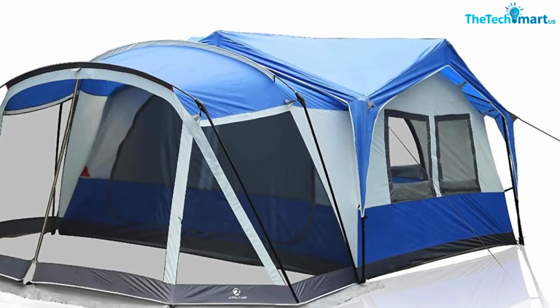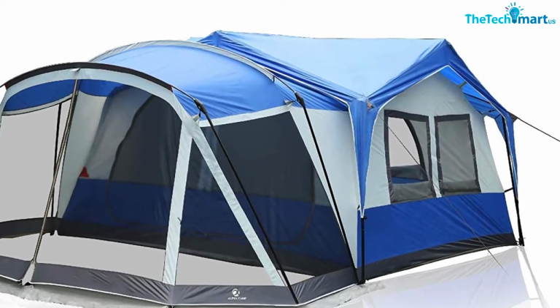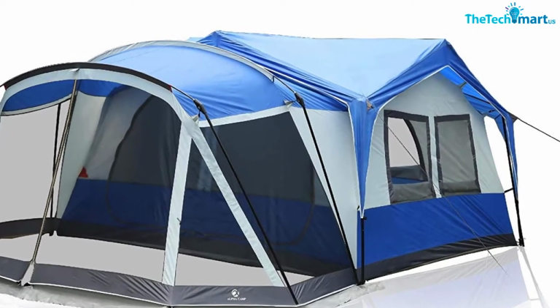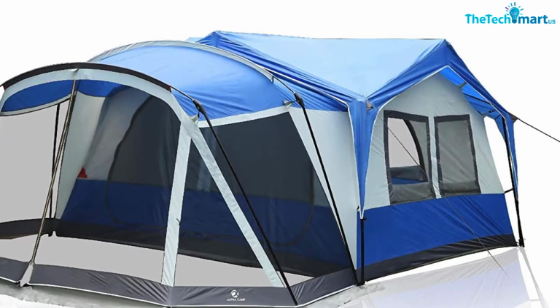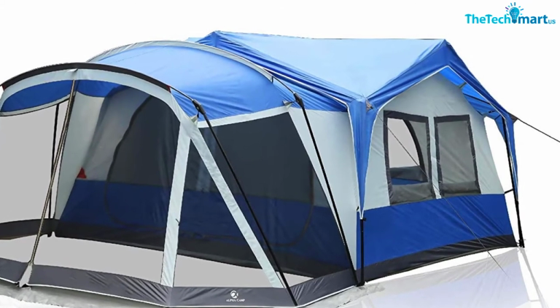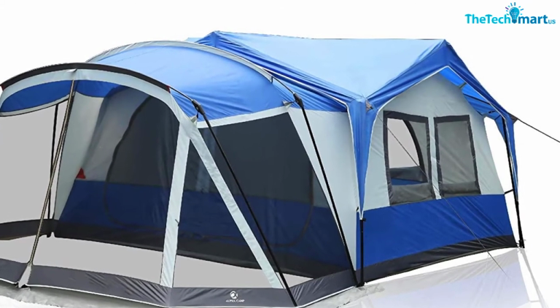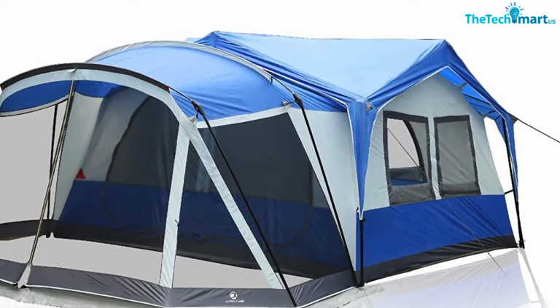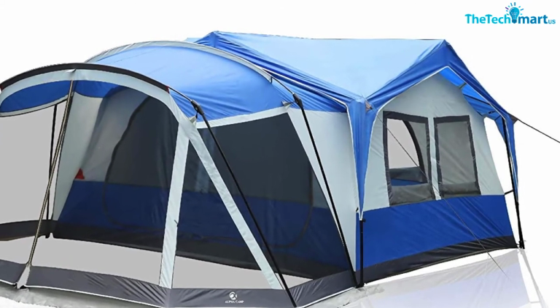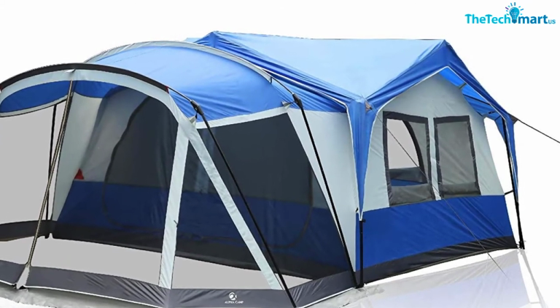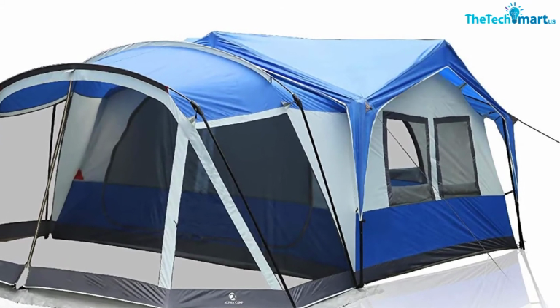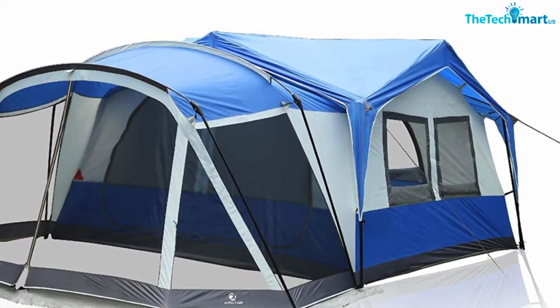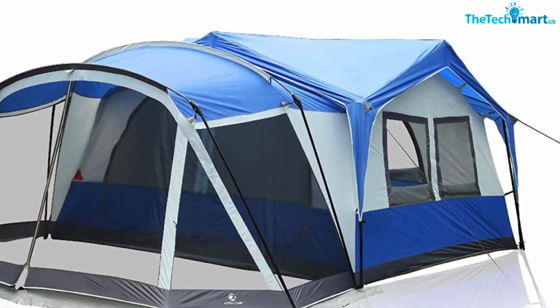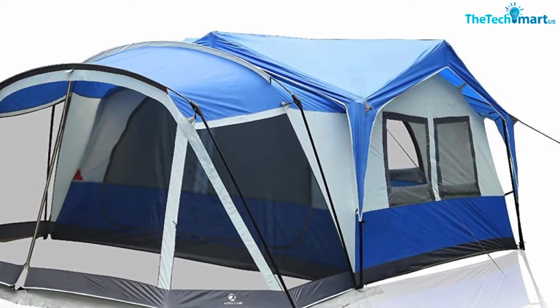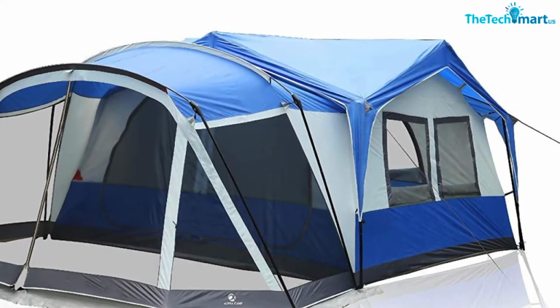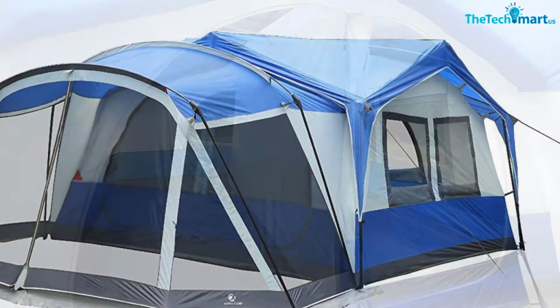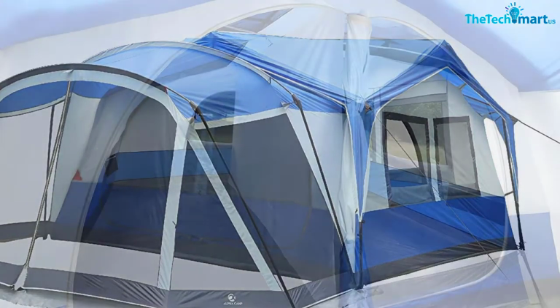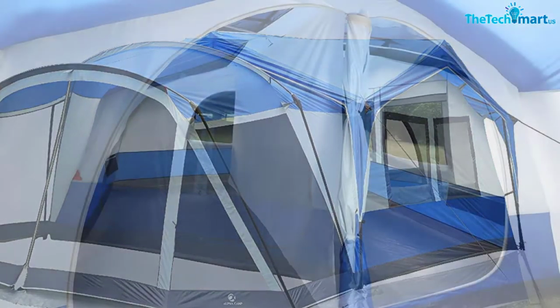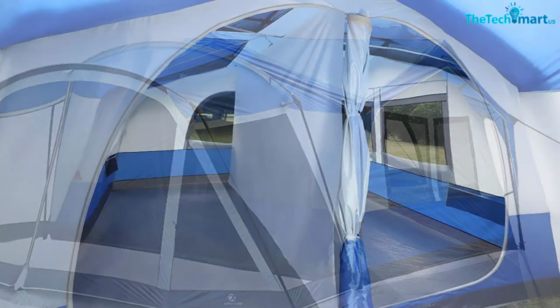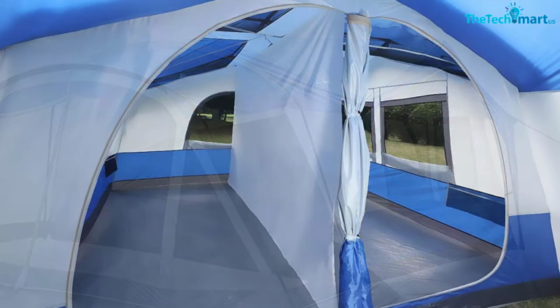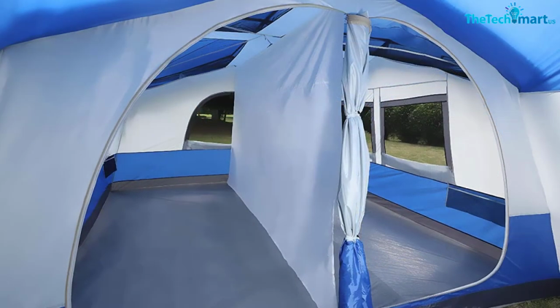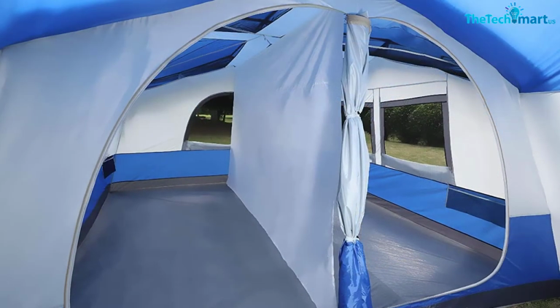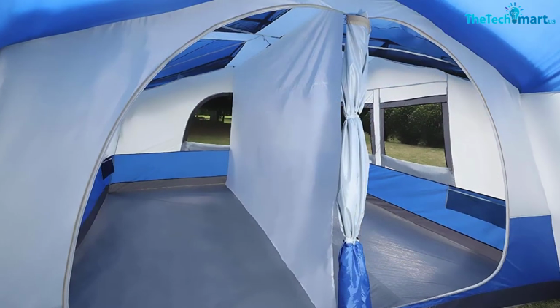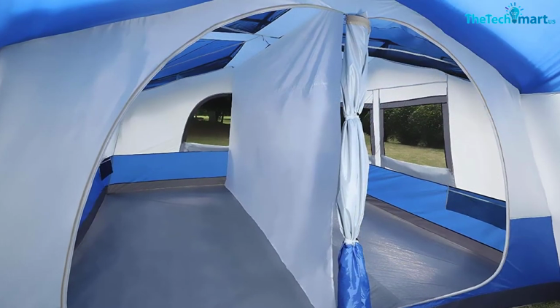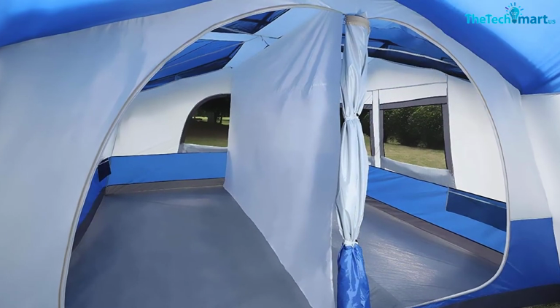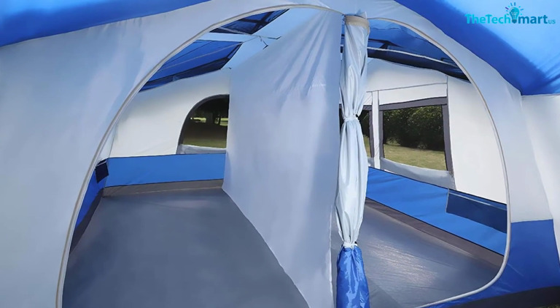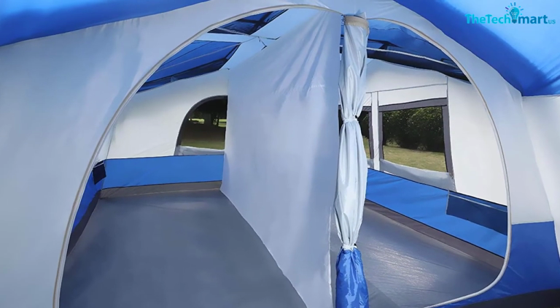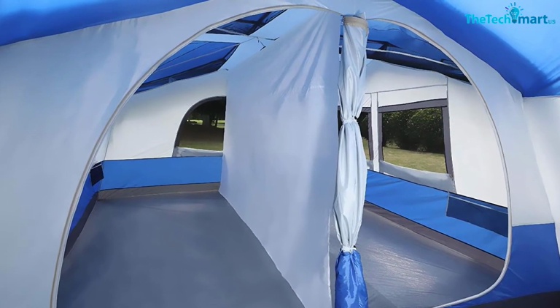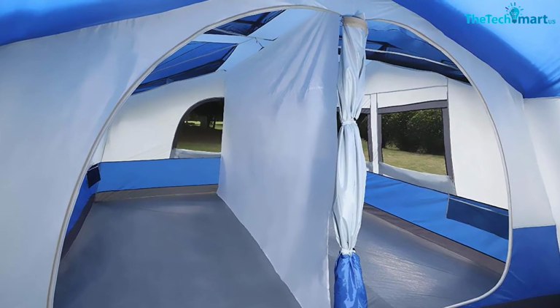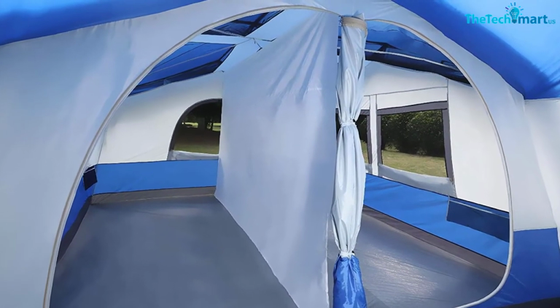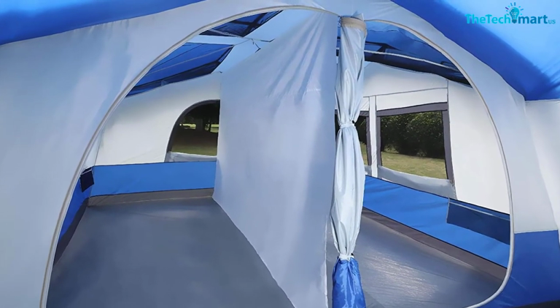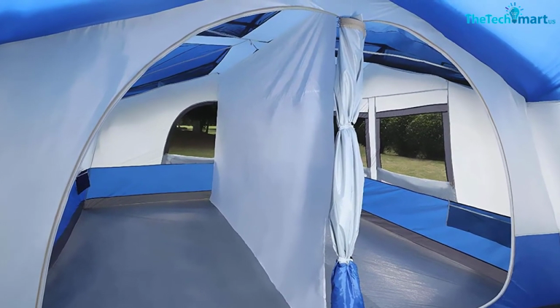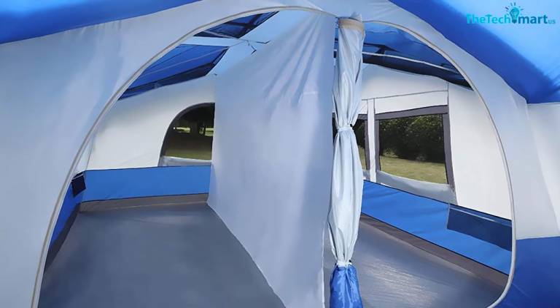Overall, we think you'll be hard-pushed to find a better three-season tent for this many people at such a reasonable price.